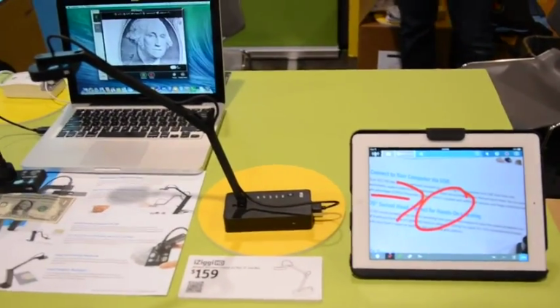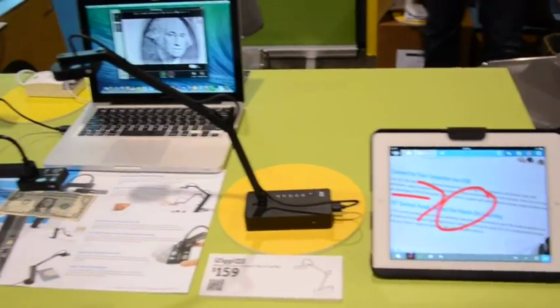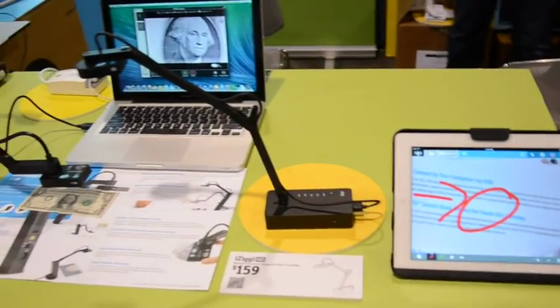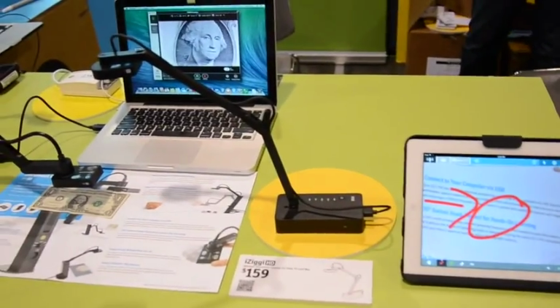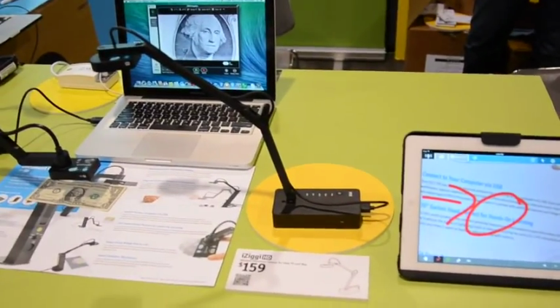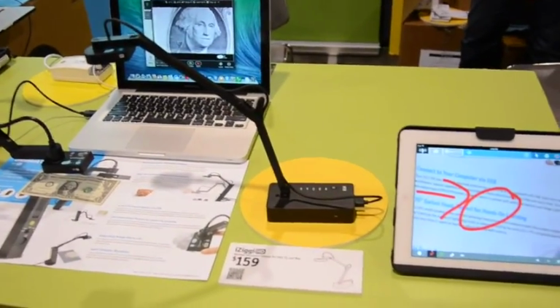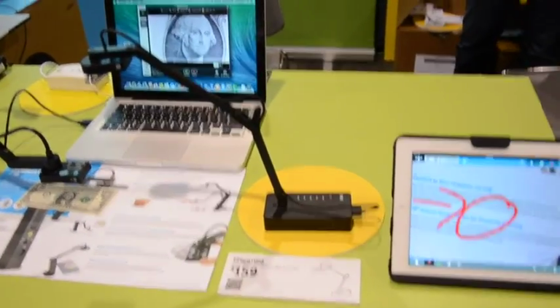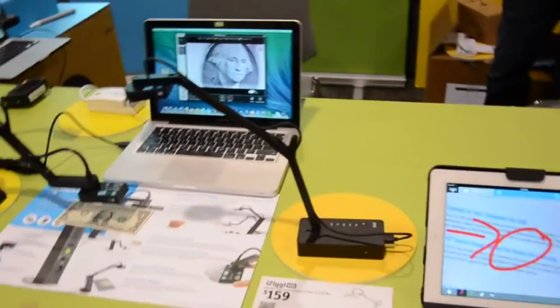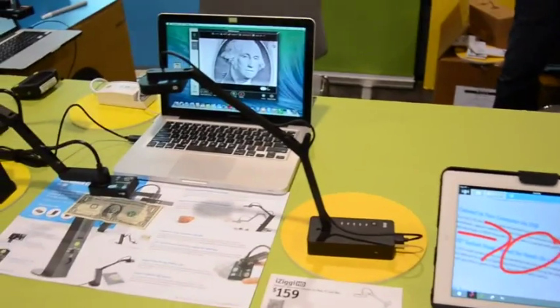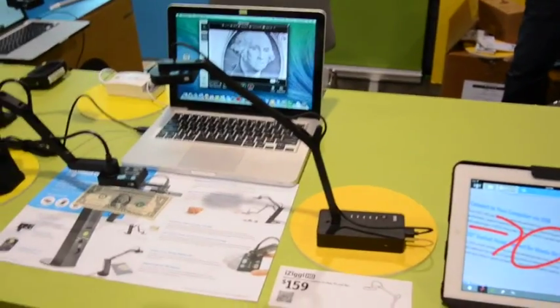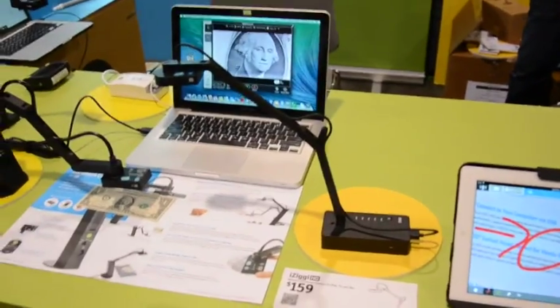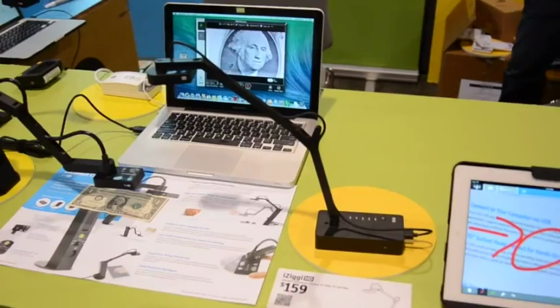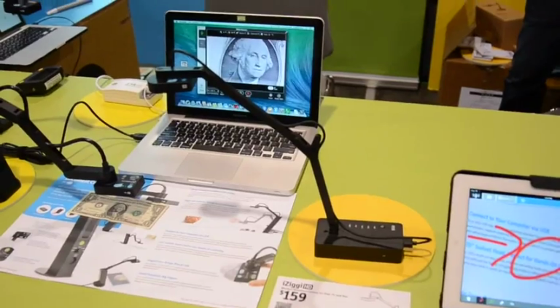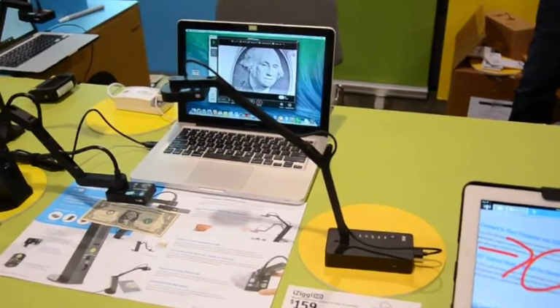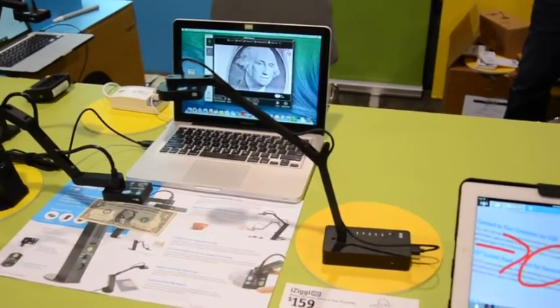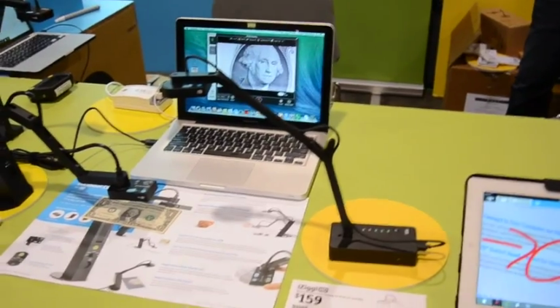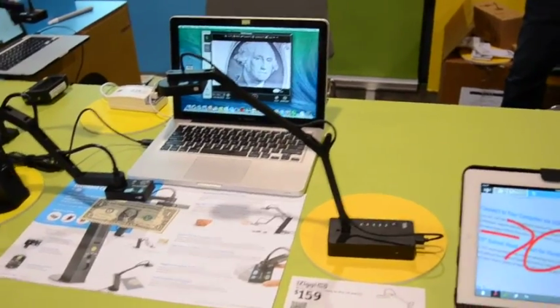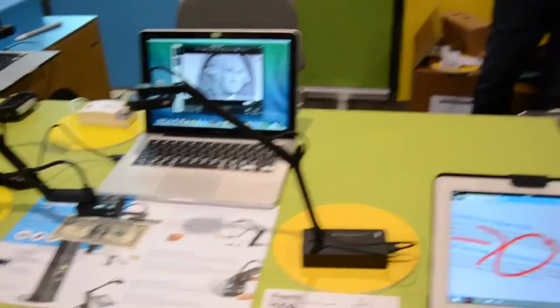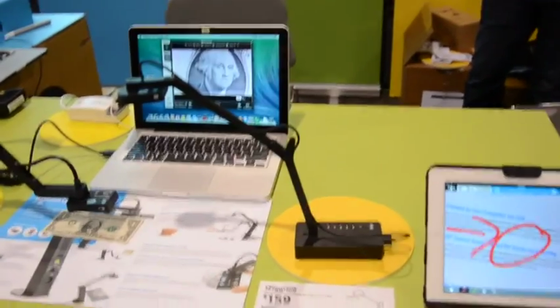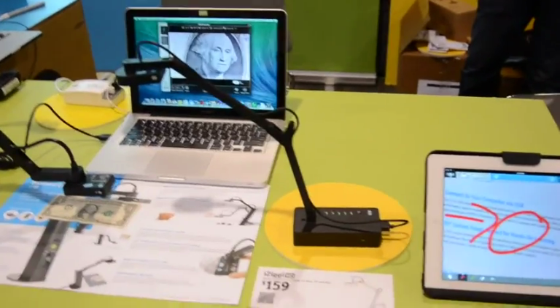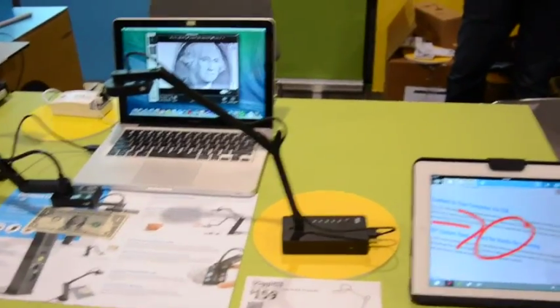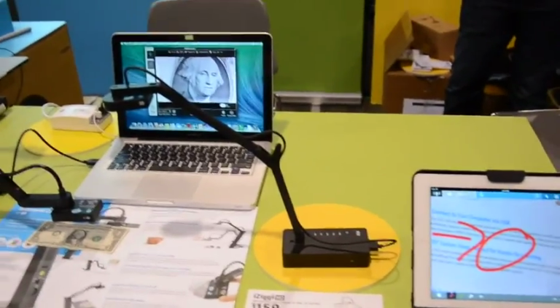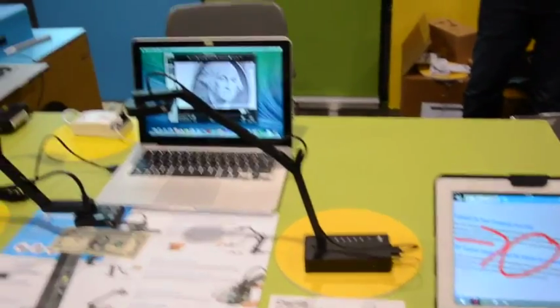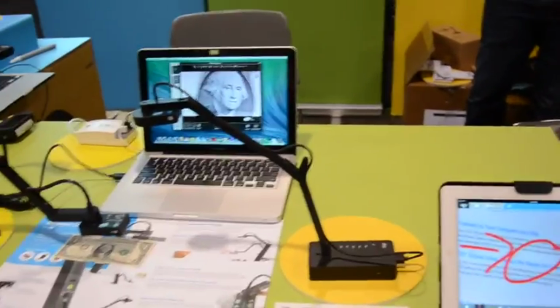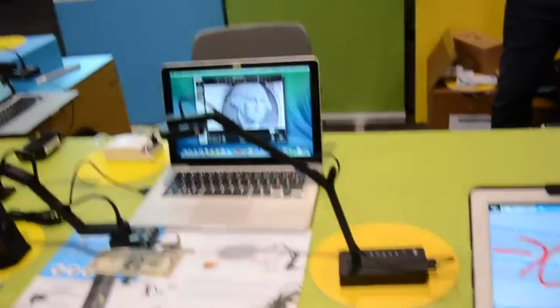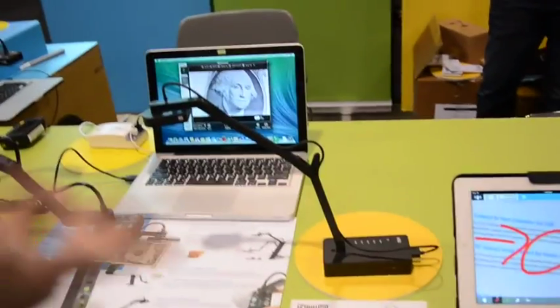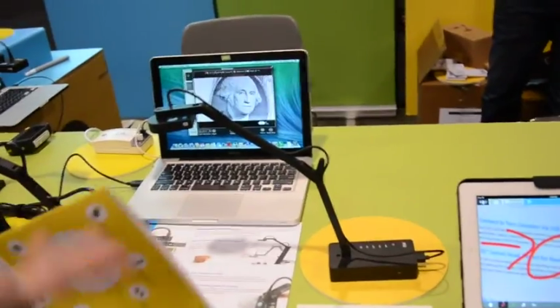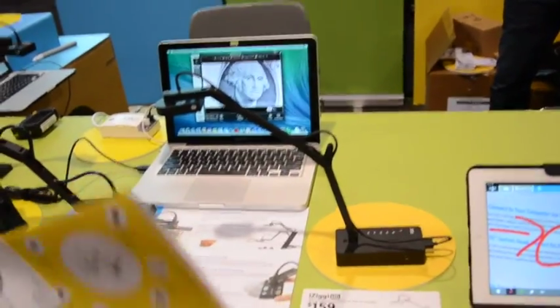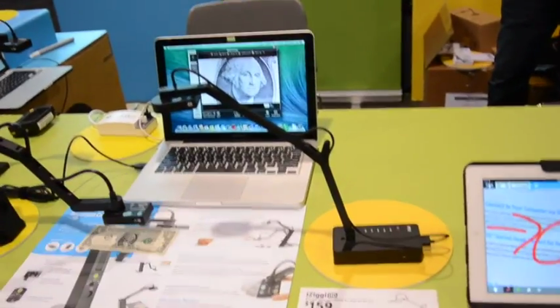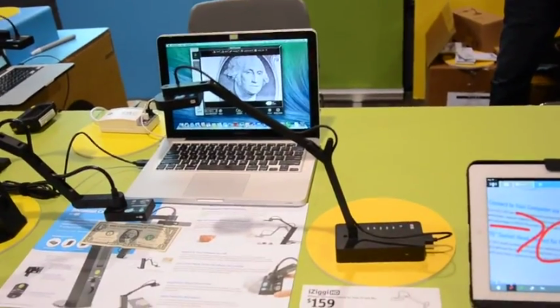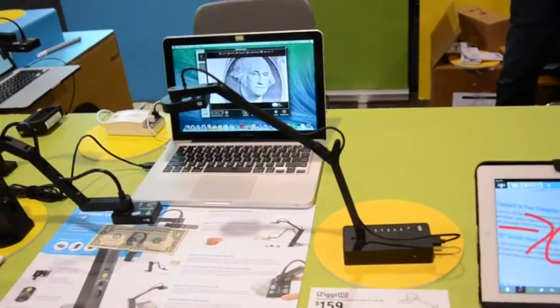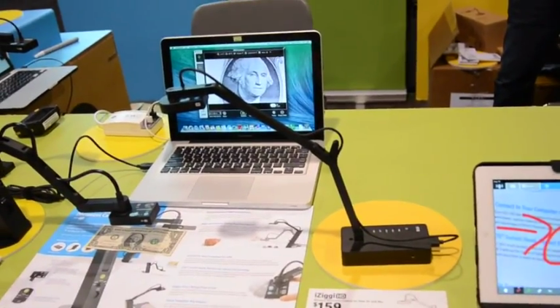So you only need this one camera — for either the computer or the iPad? Exactly. It's also PC and Mac compatible, even Chromebook. If you just want an image, plug it in and Chromebook will get the image right away.